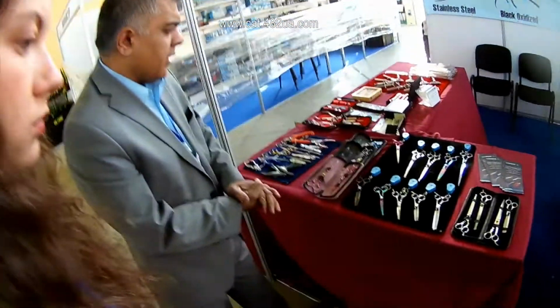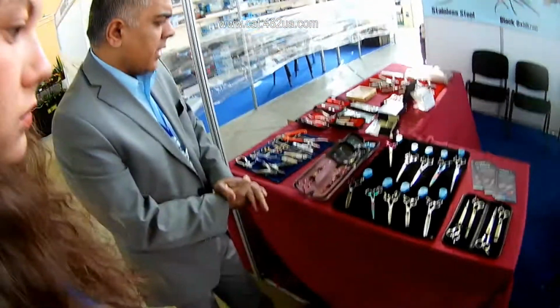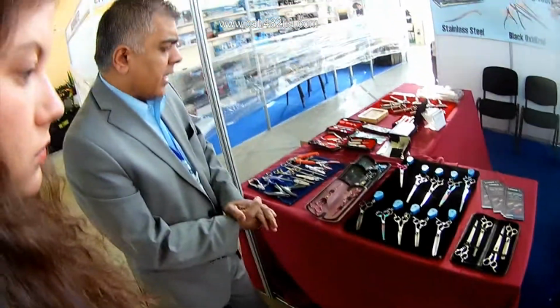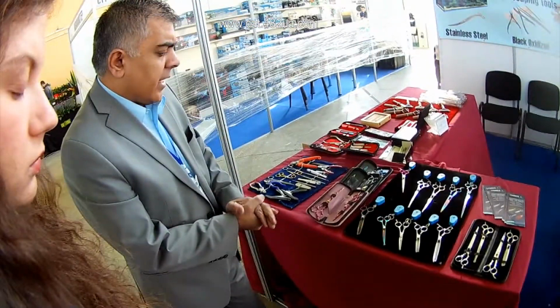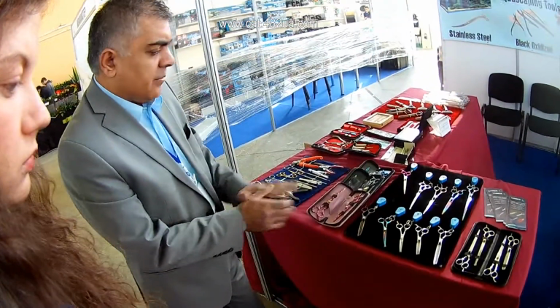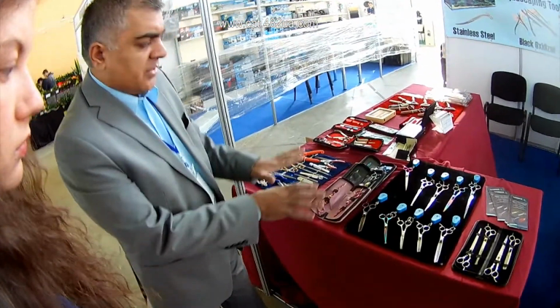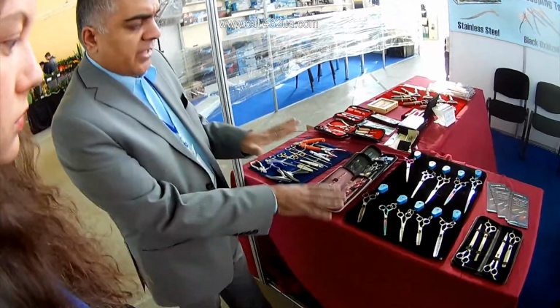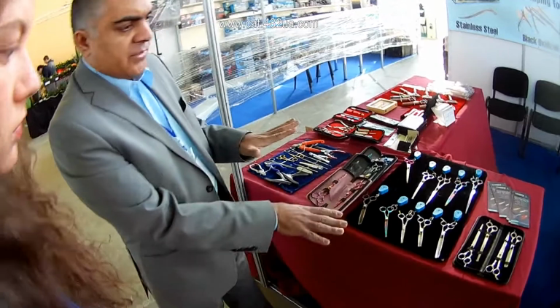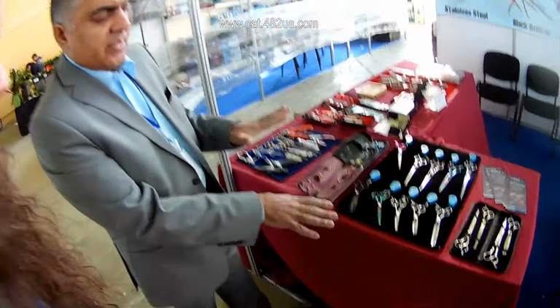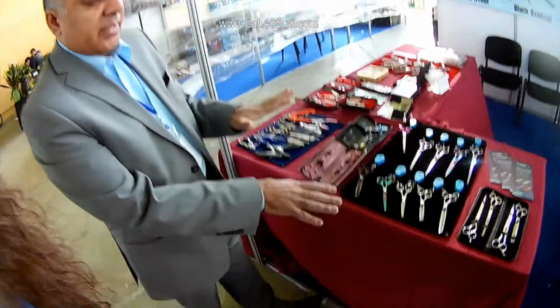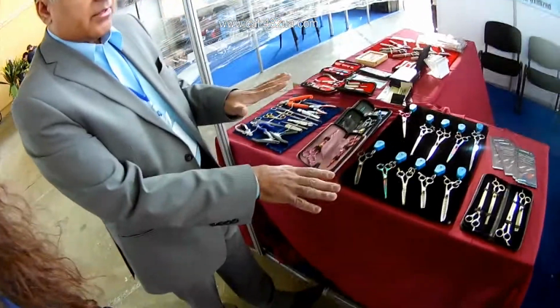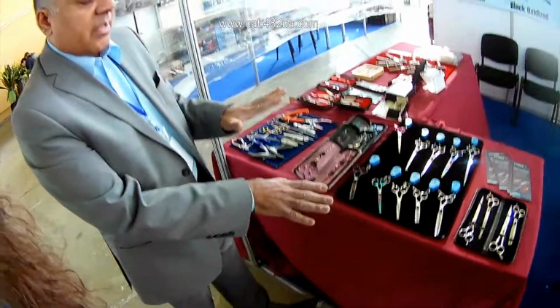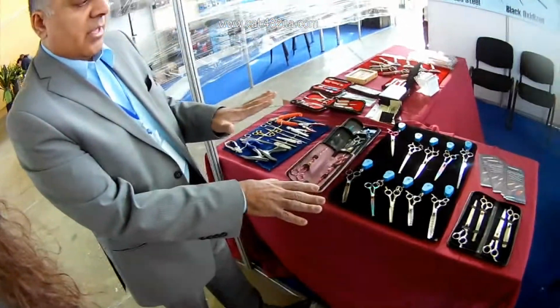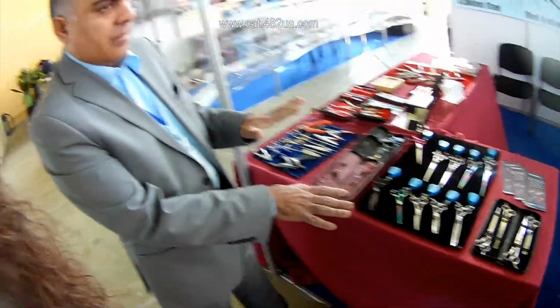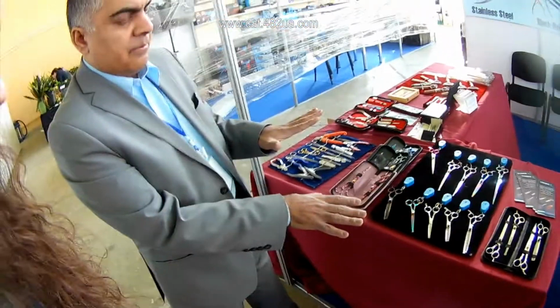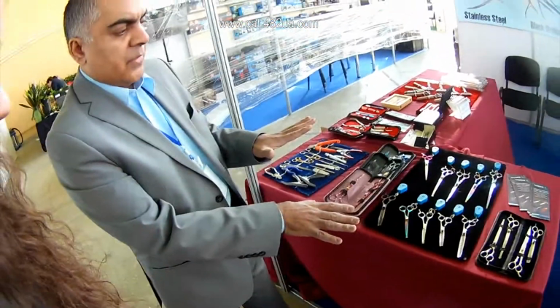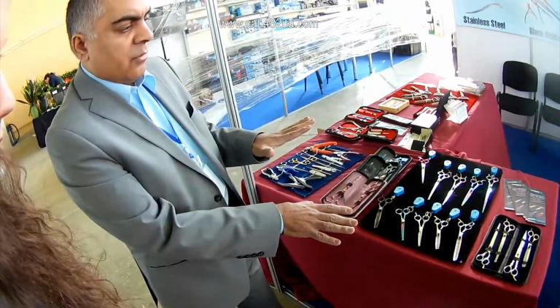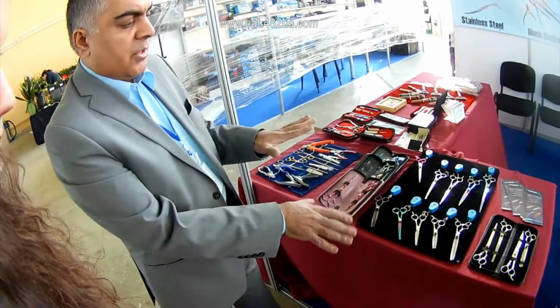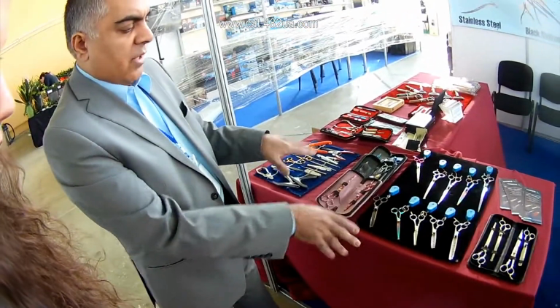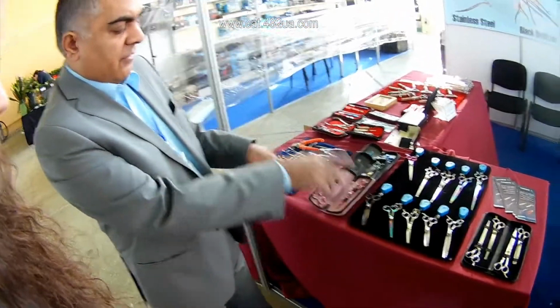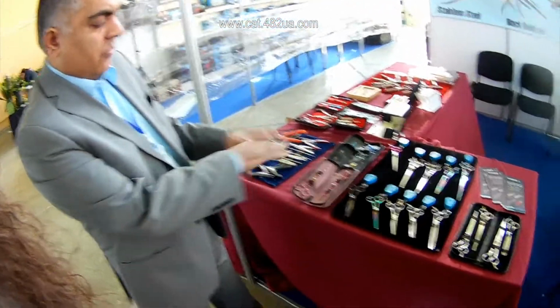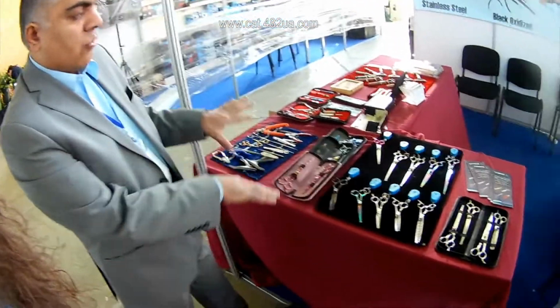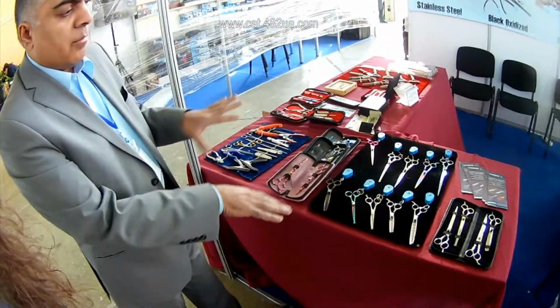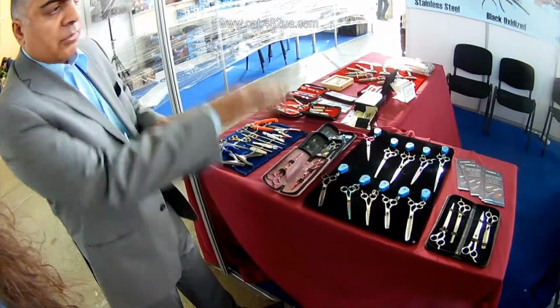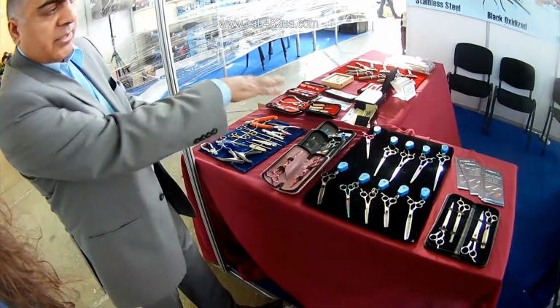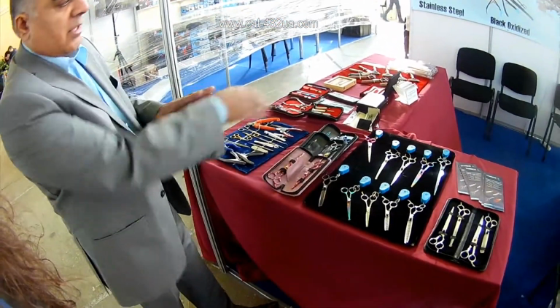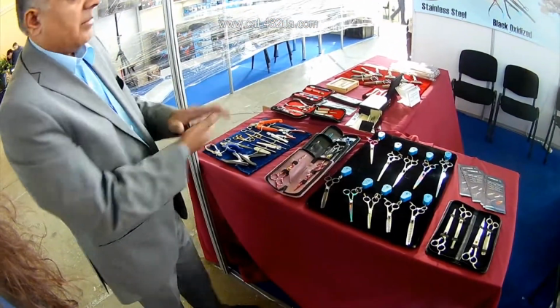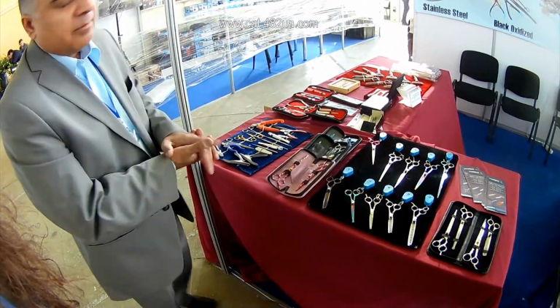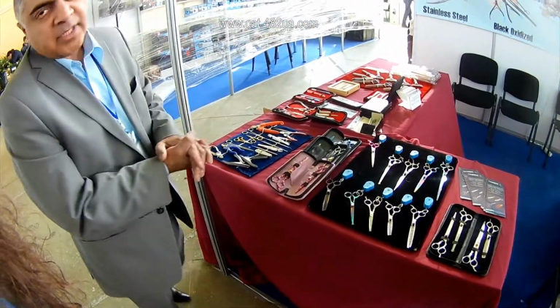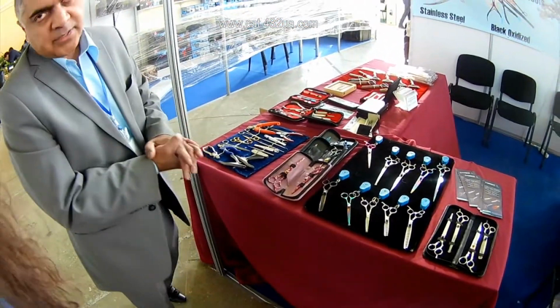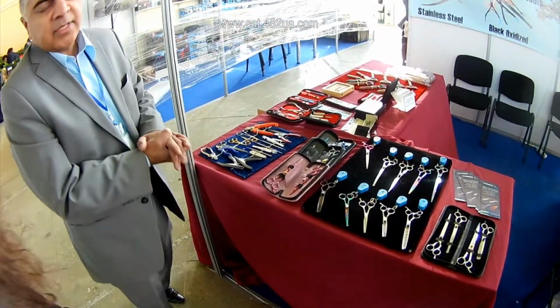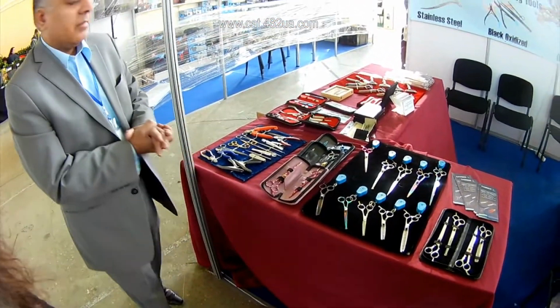And besides these, we do have a few more models in the boxes down there.